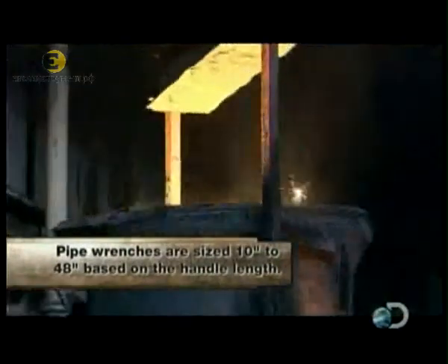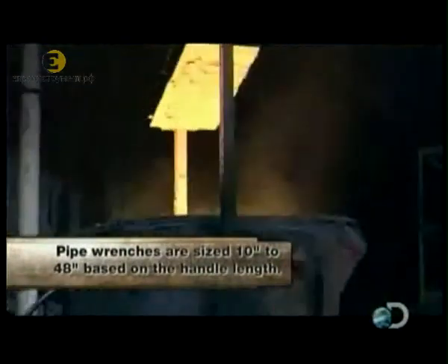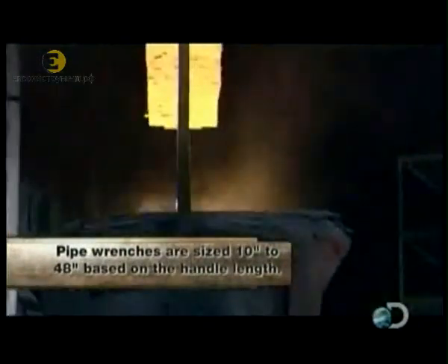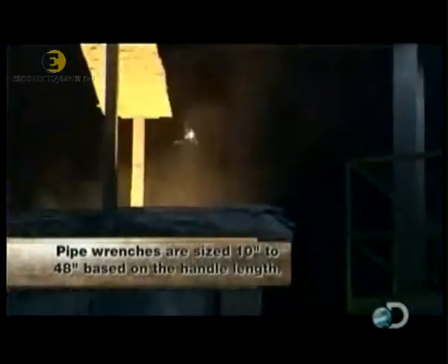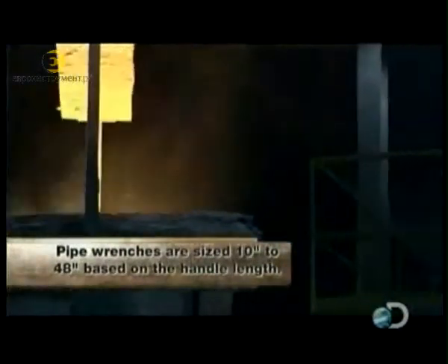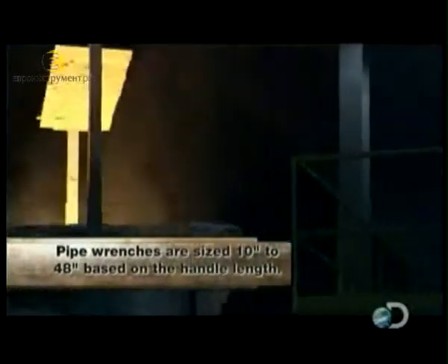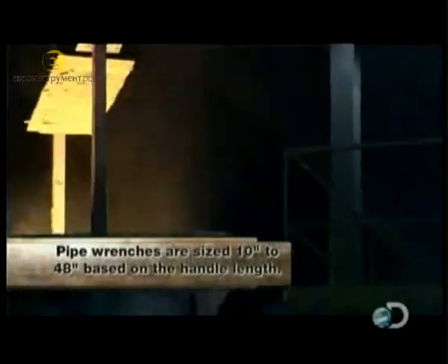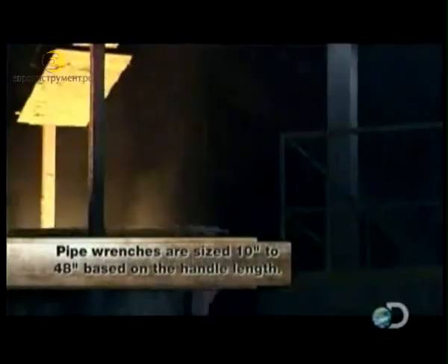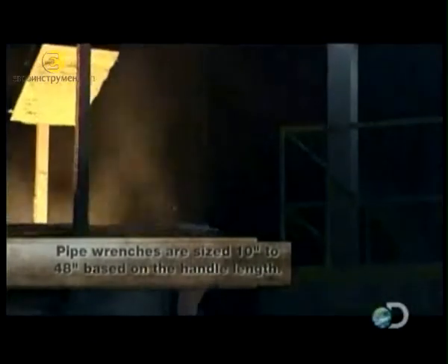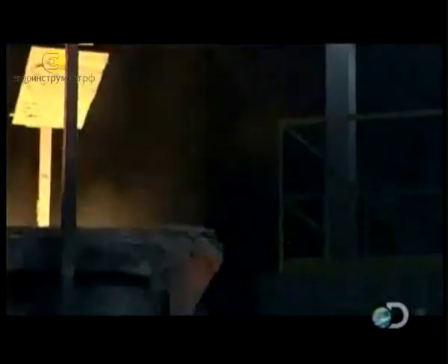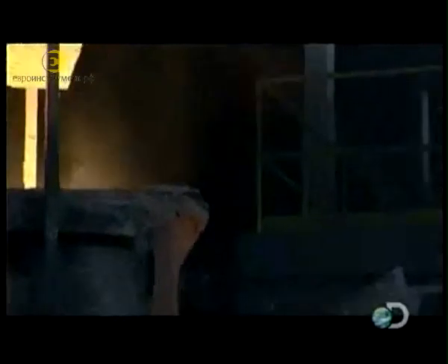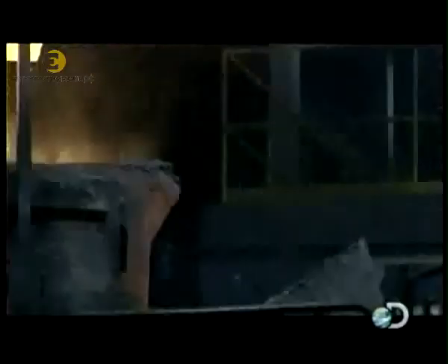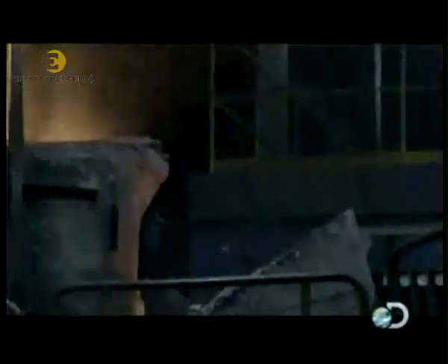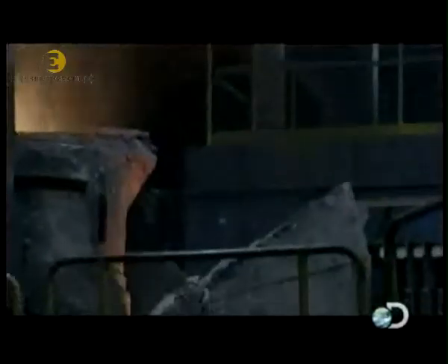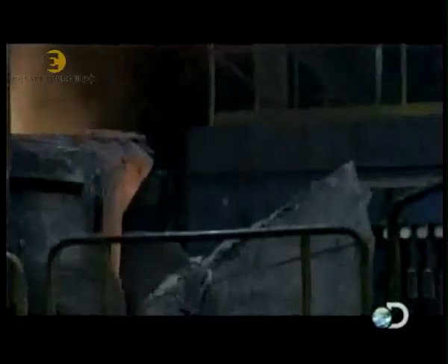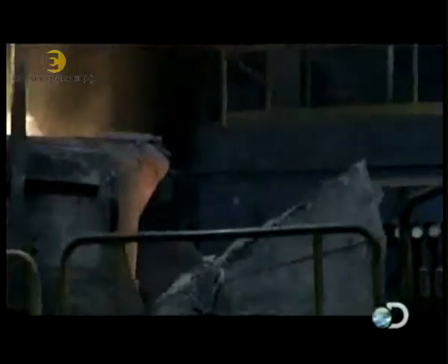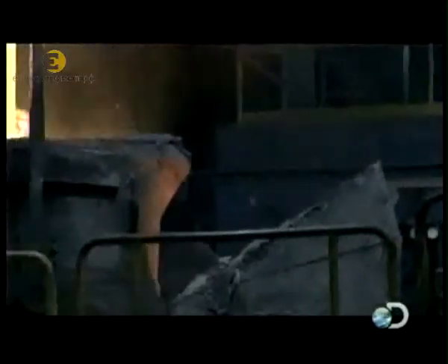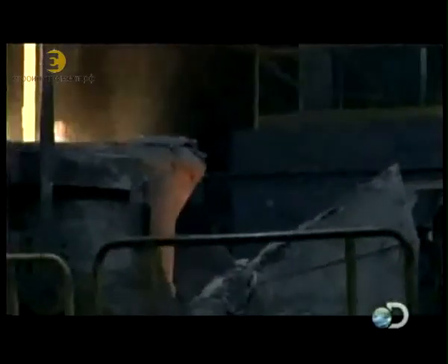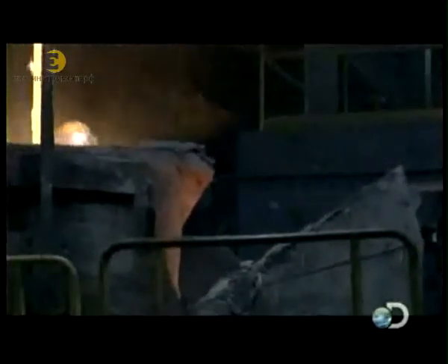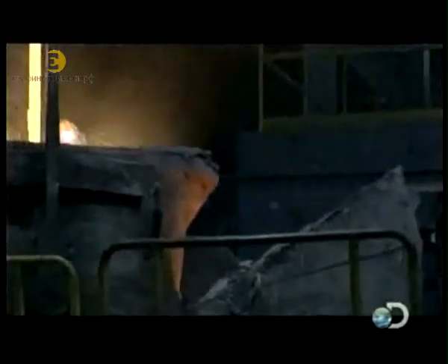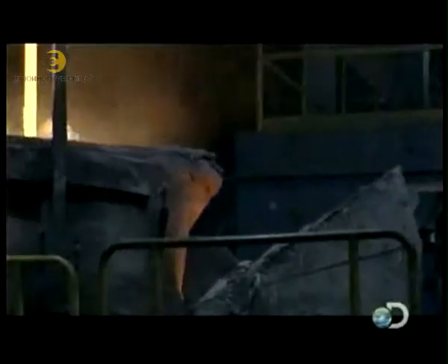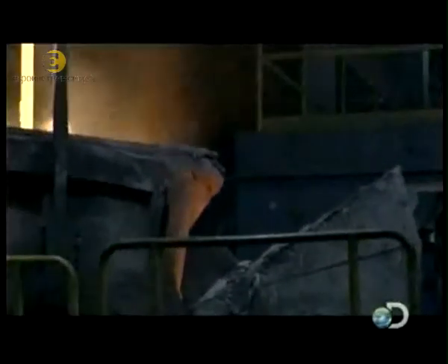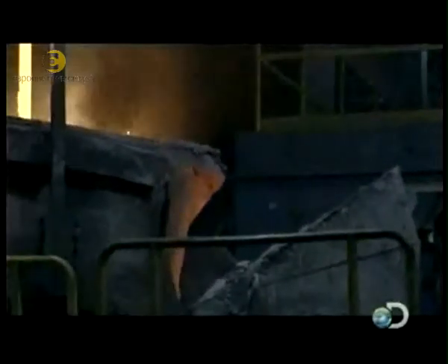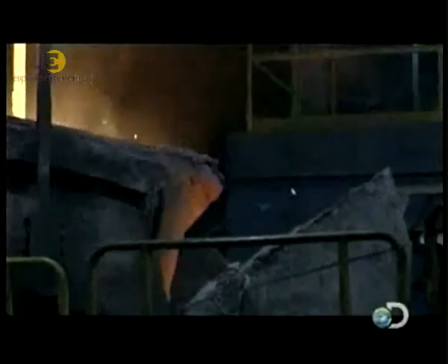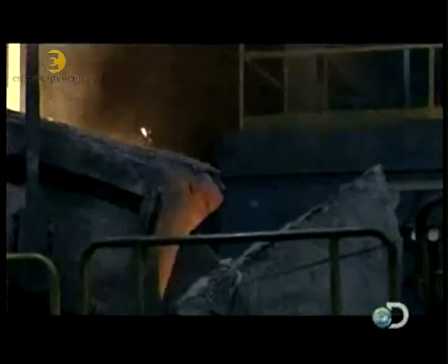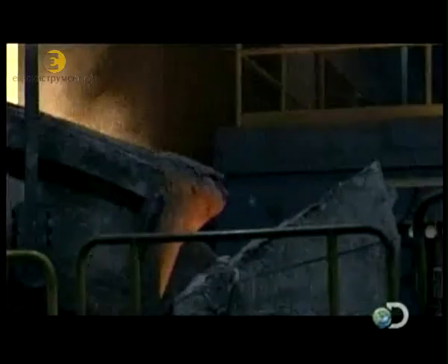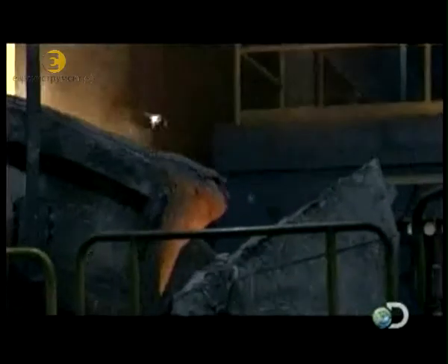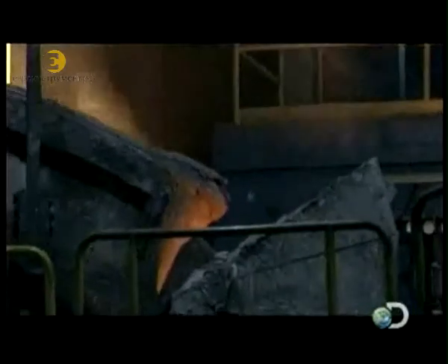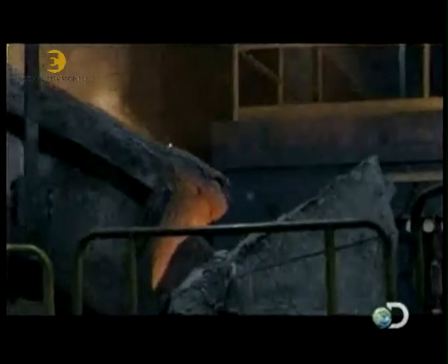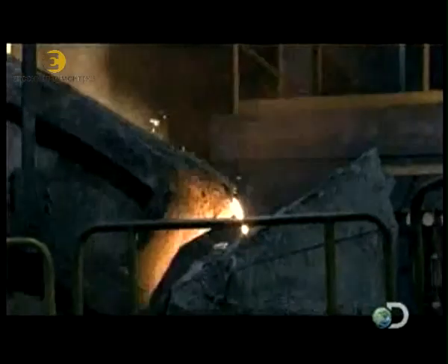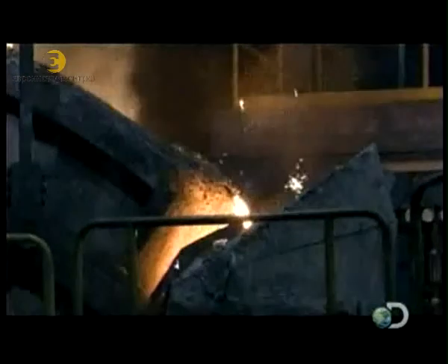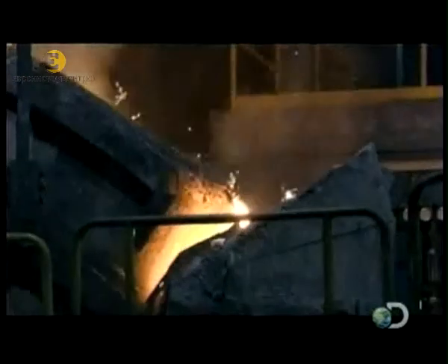Then the cast iron is moved to a holding furnace that keeps up to 50 tons of iron red hot and ready to go.